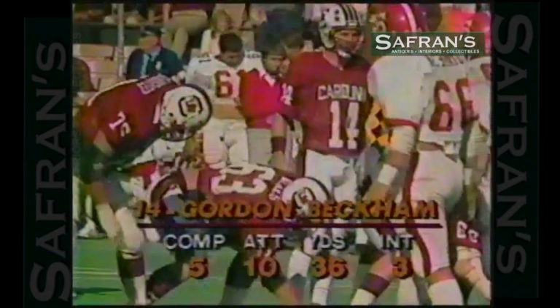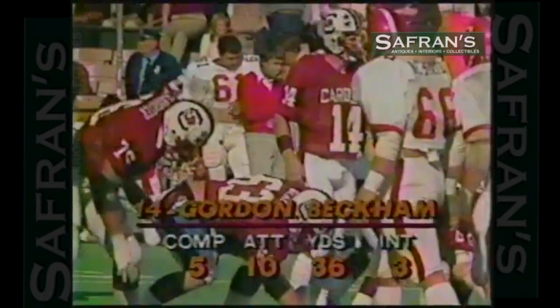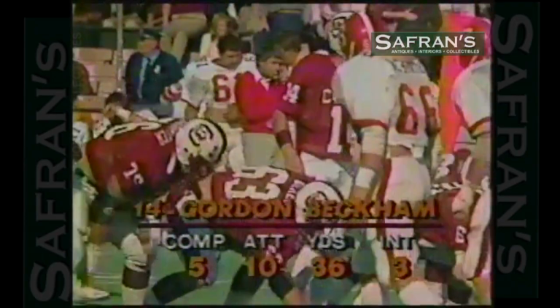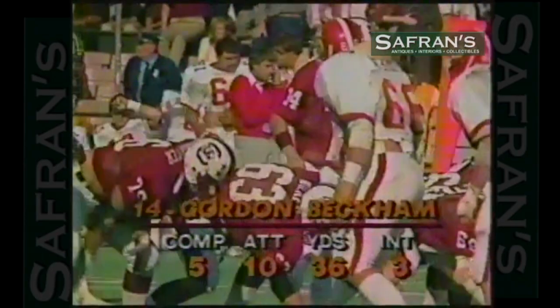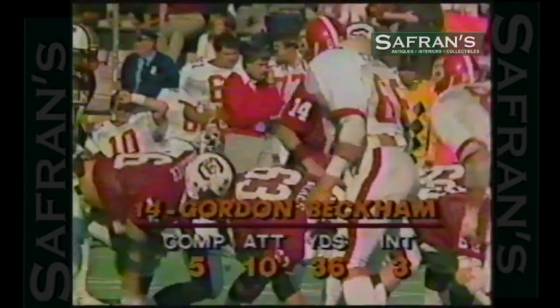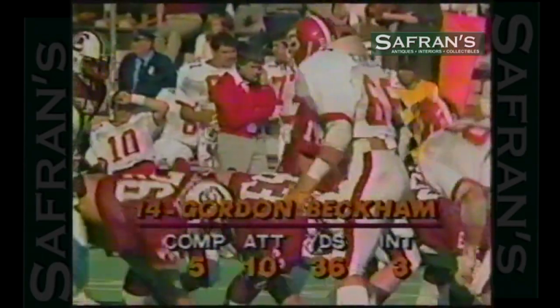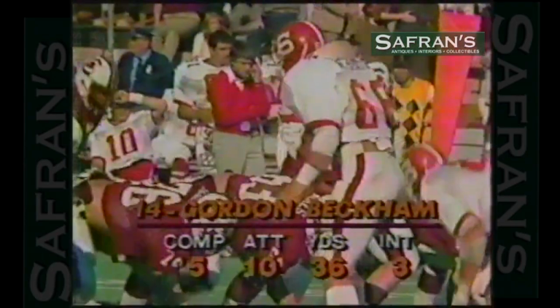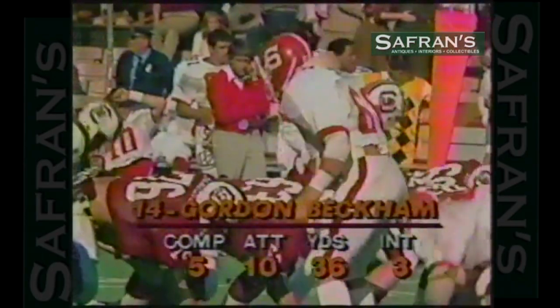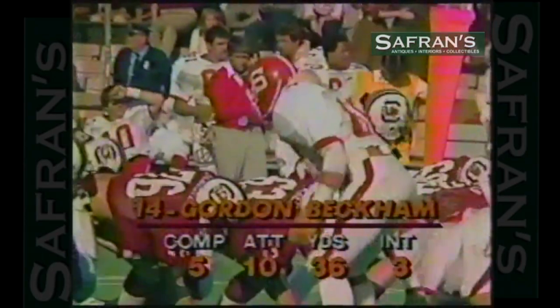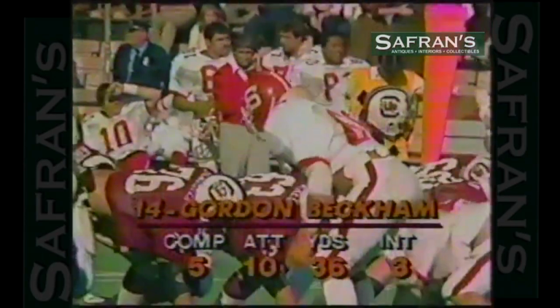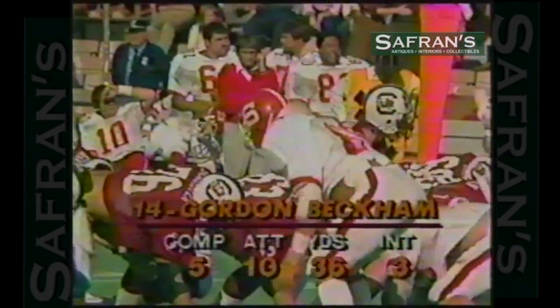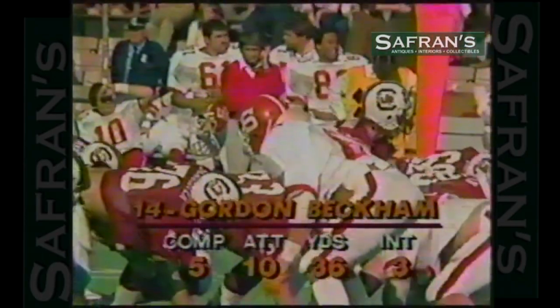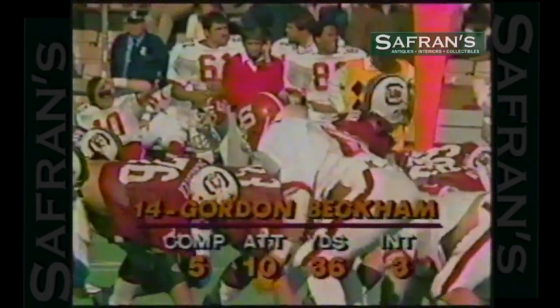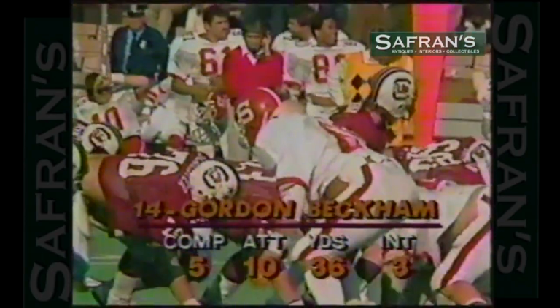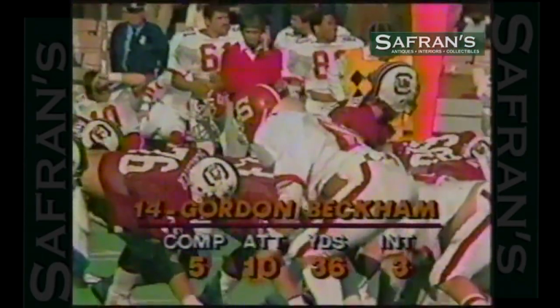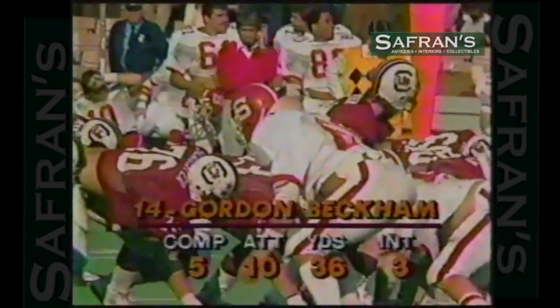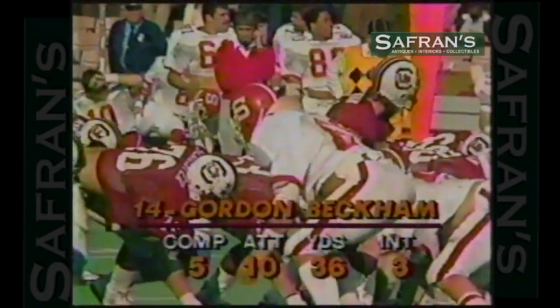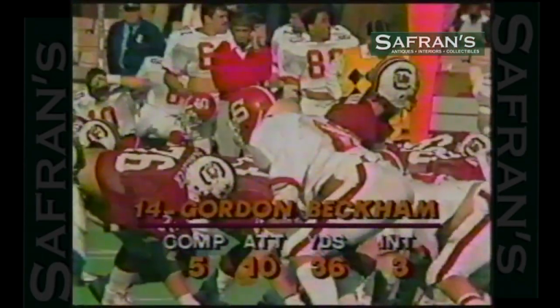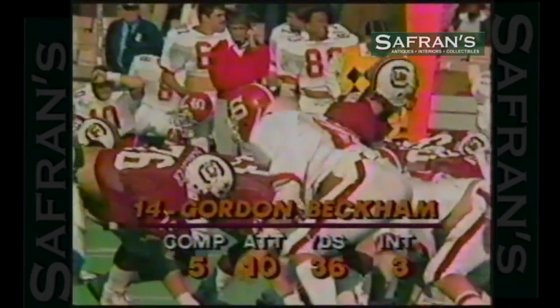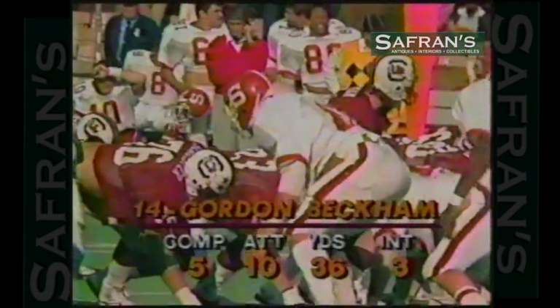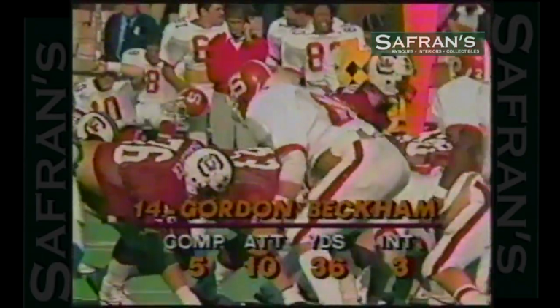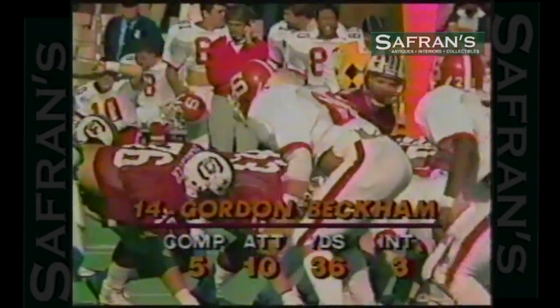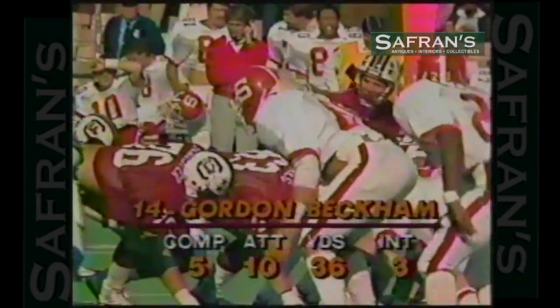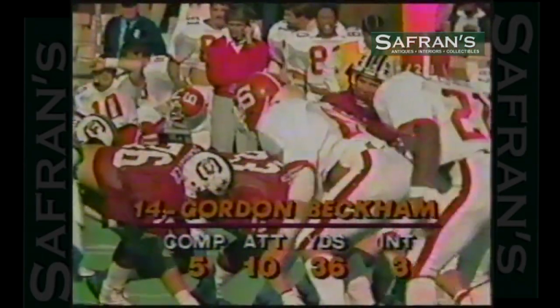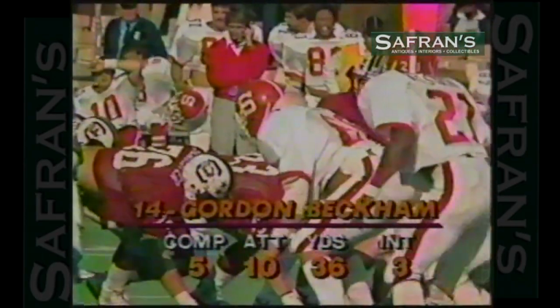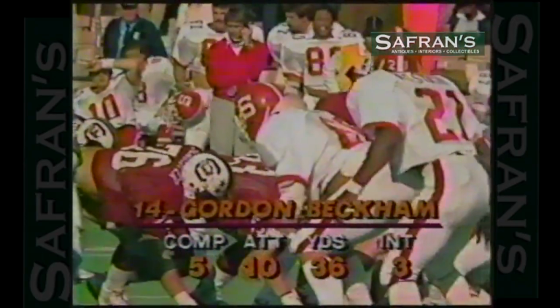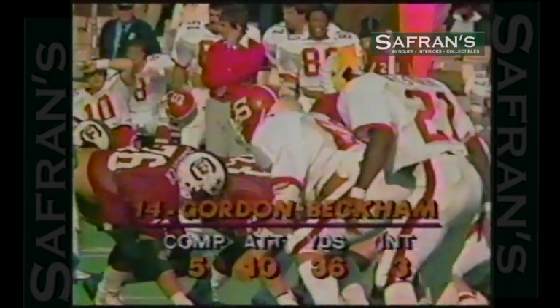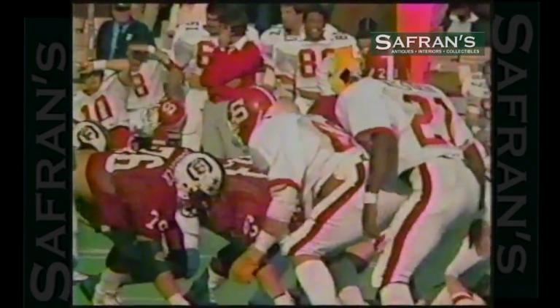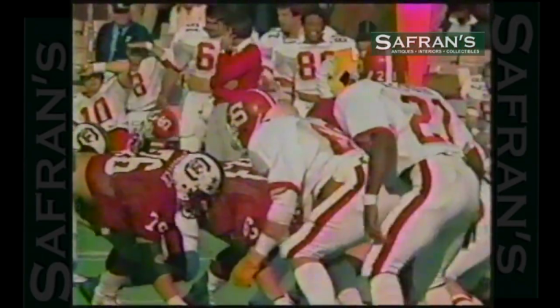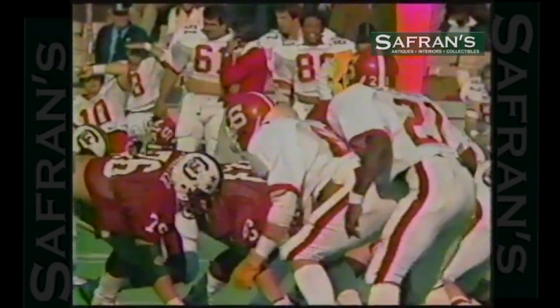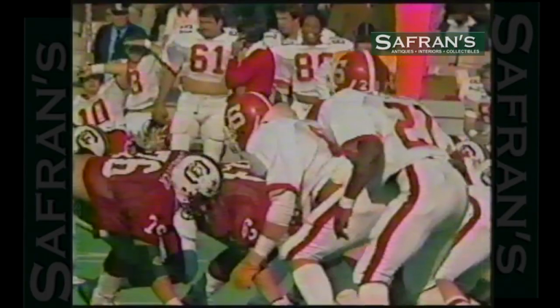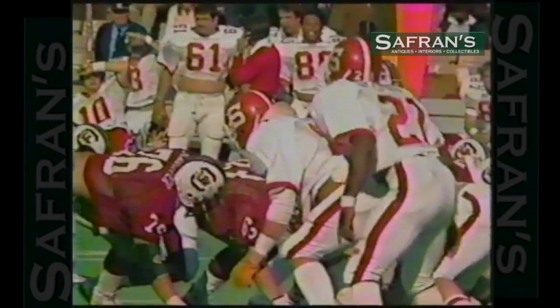Very bright indeed. He's a 4.0 student, pre-law, and wants to become a Rhodes Scholar.